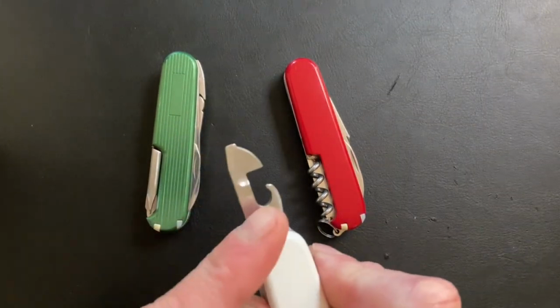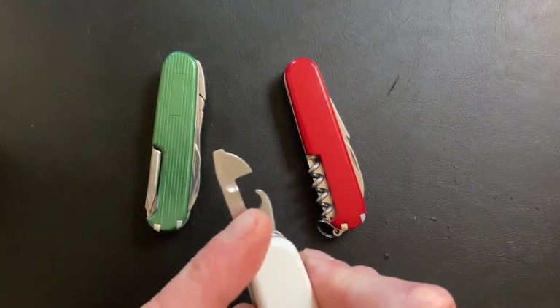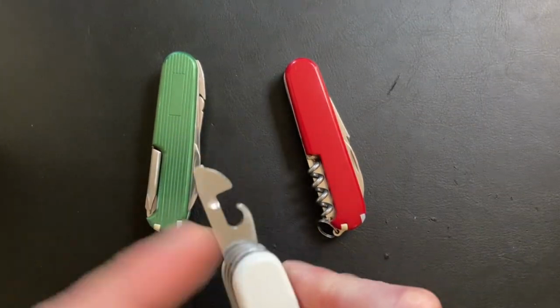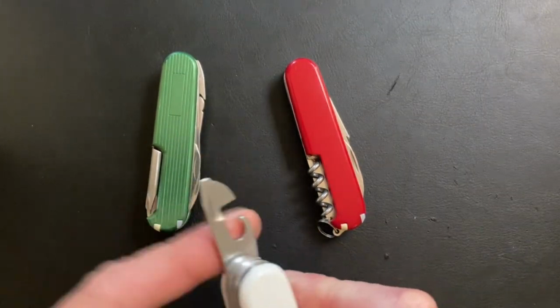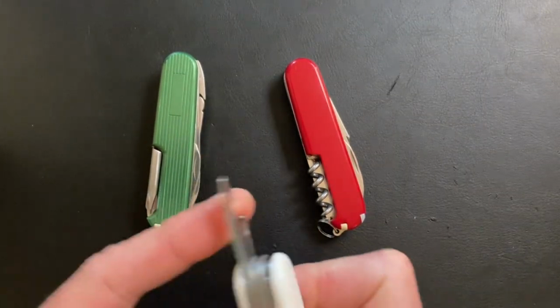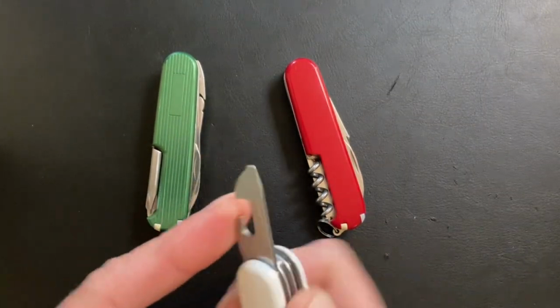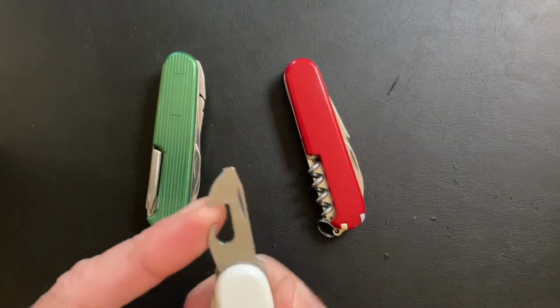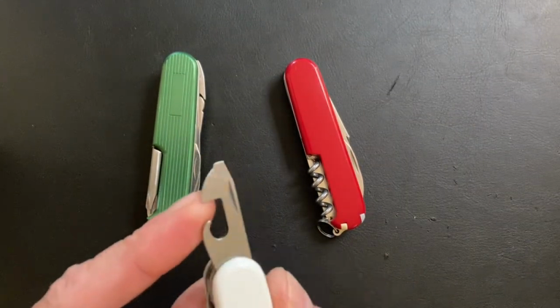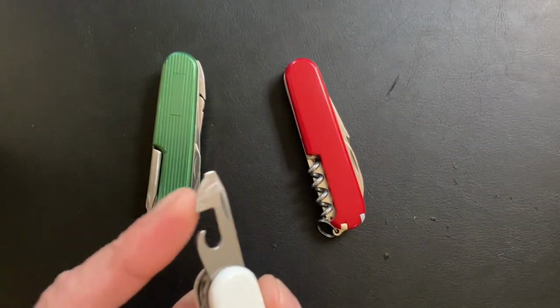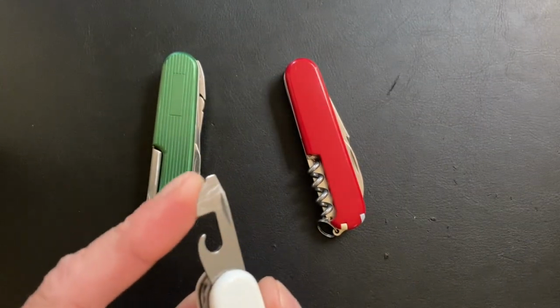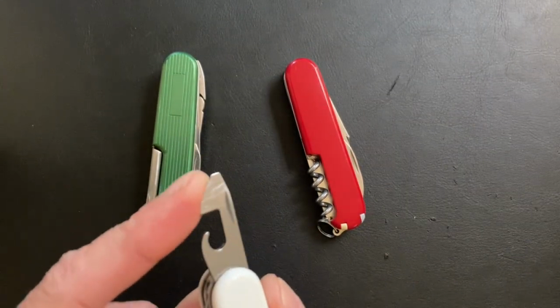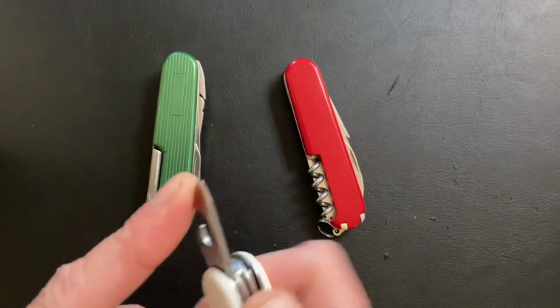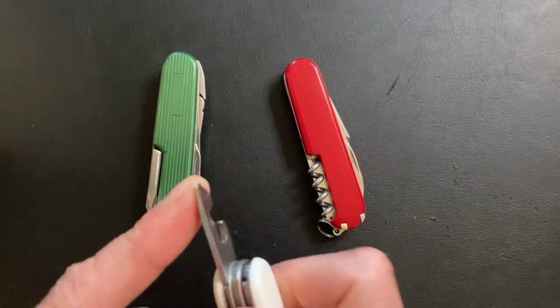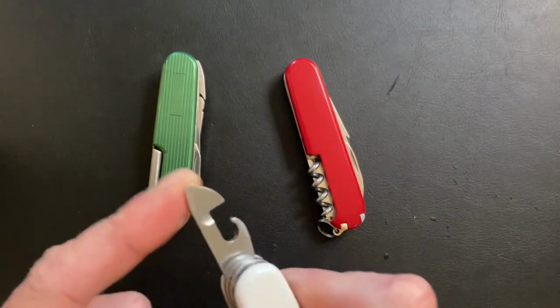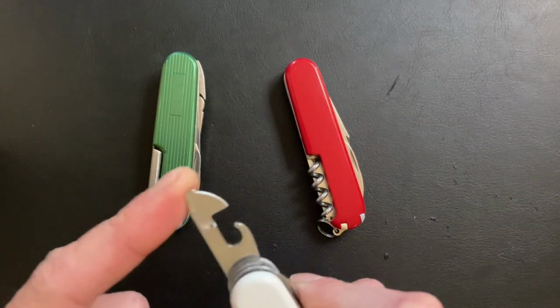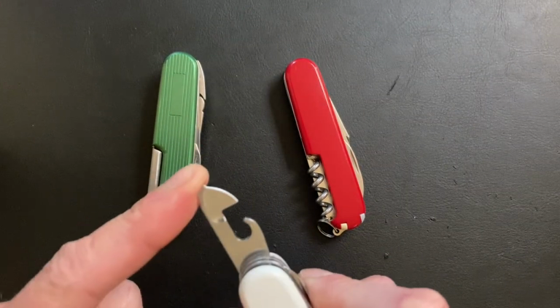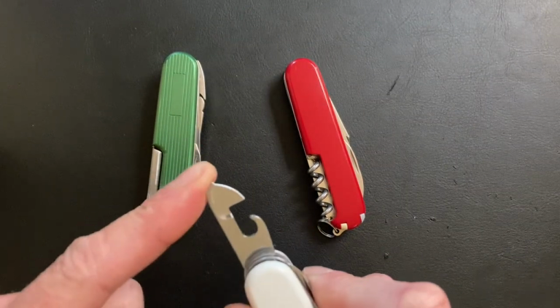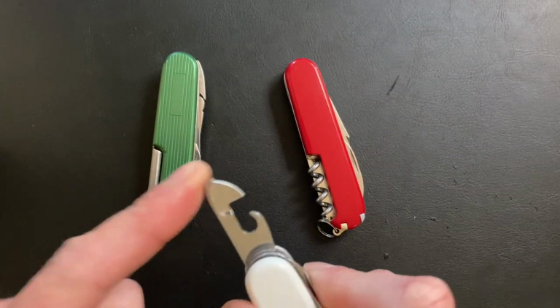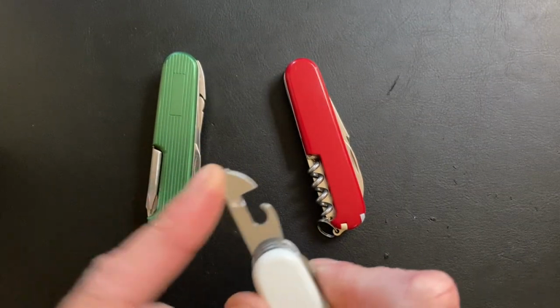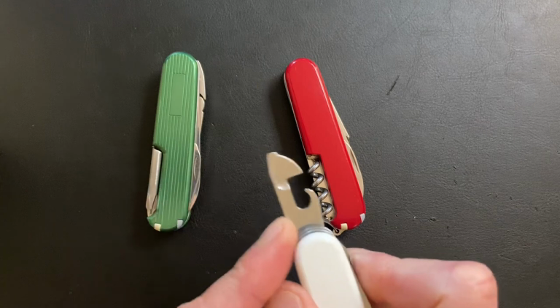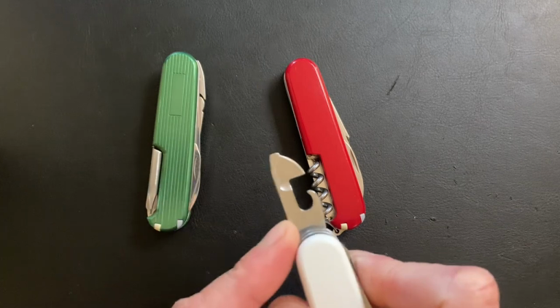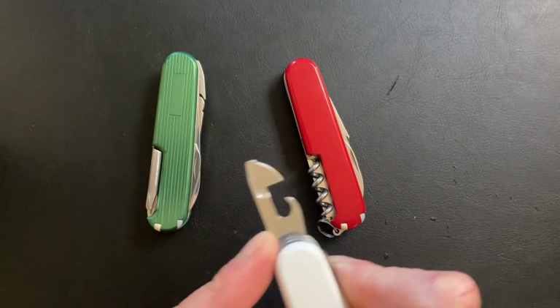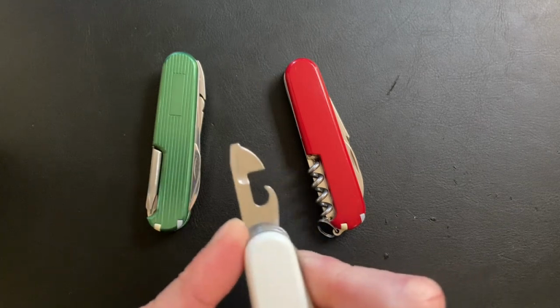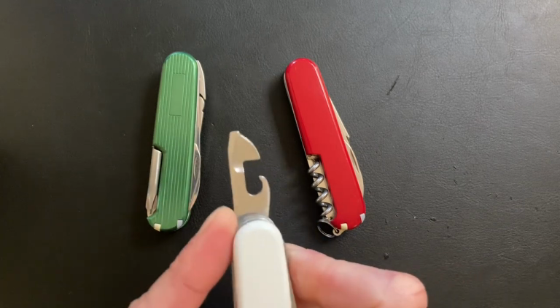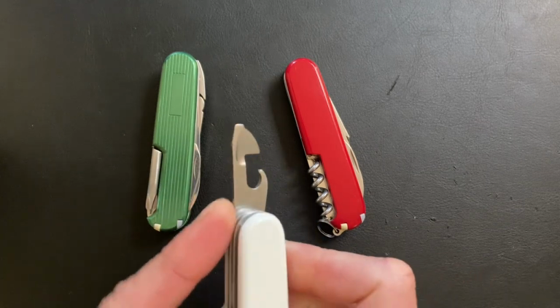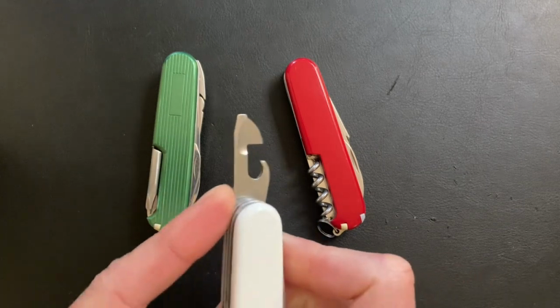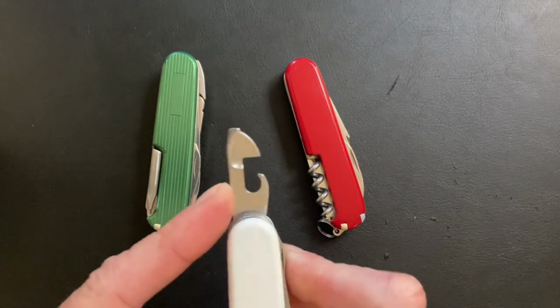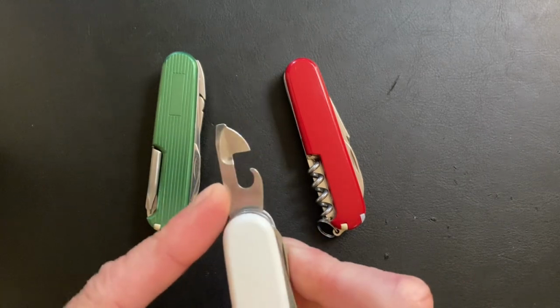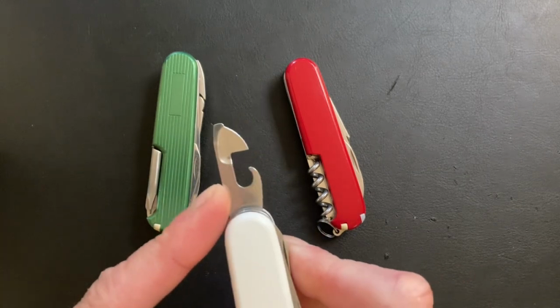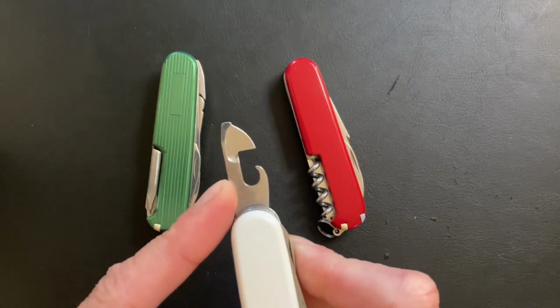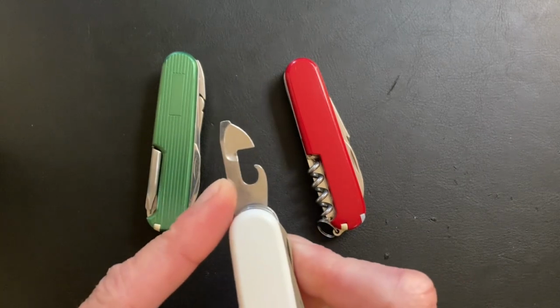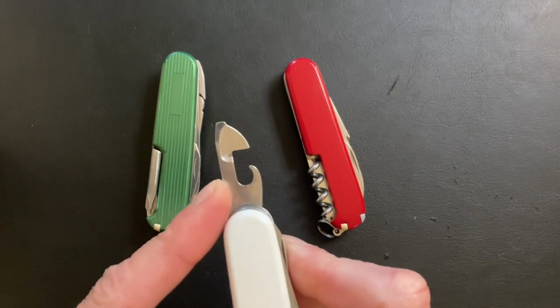But nine times out of ten you can just get away with using the can opener like a normal number two Phillips.